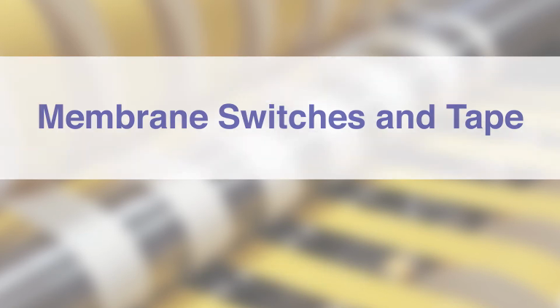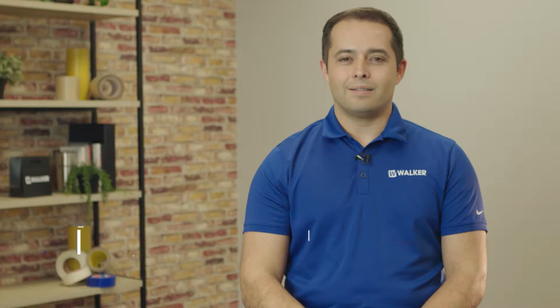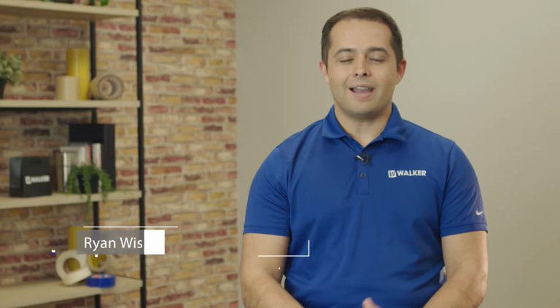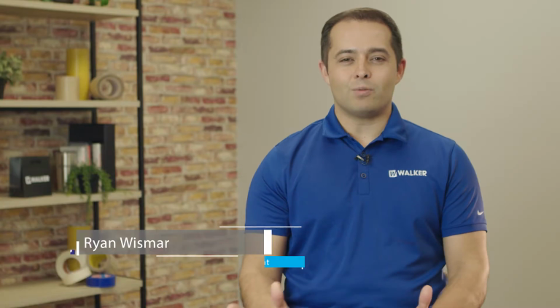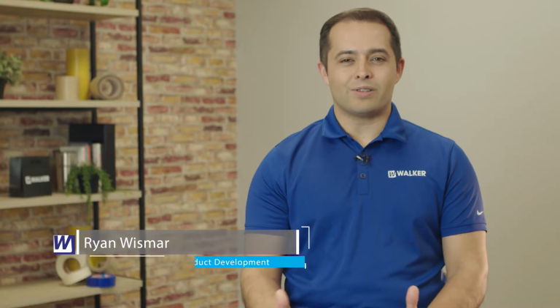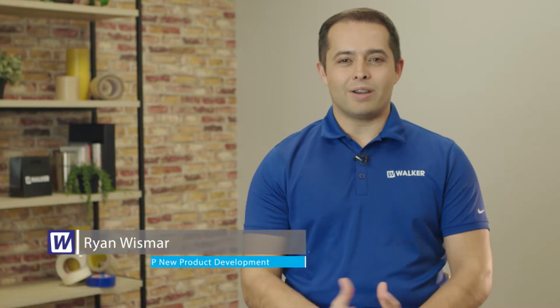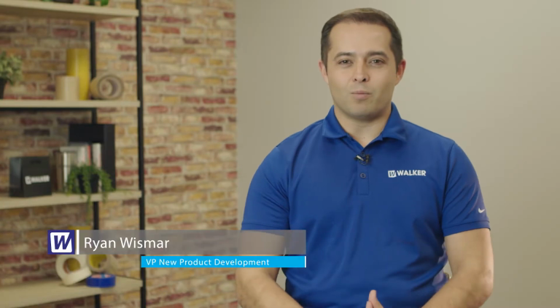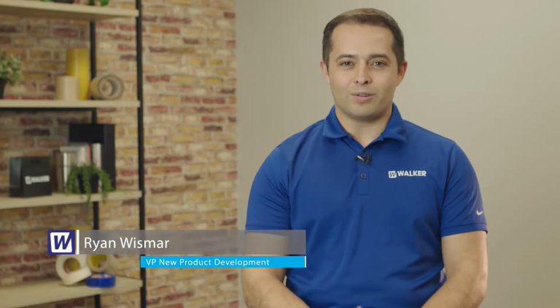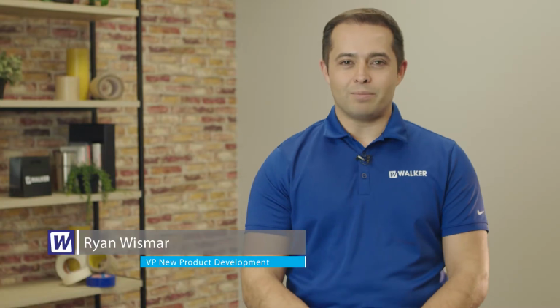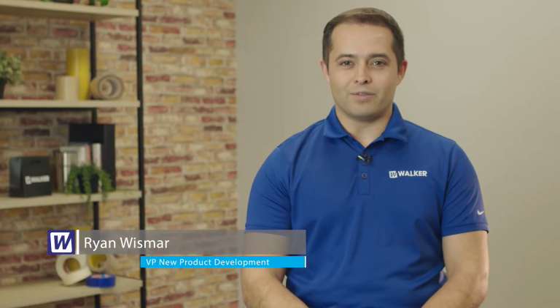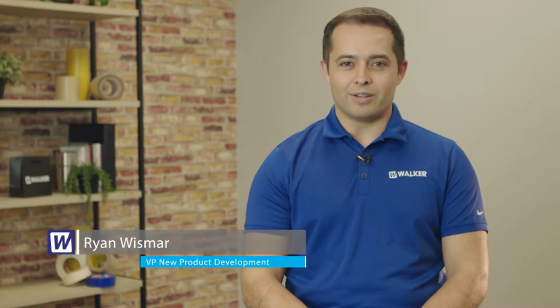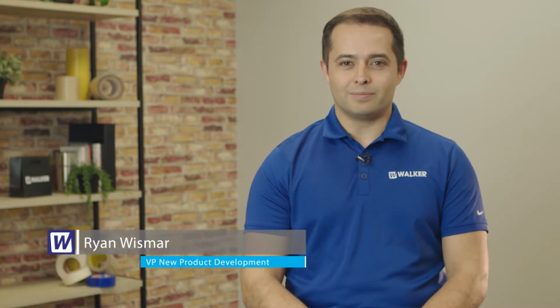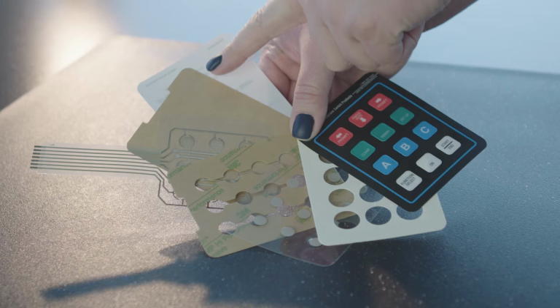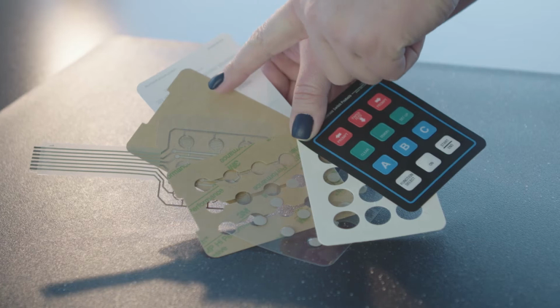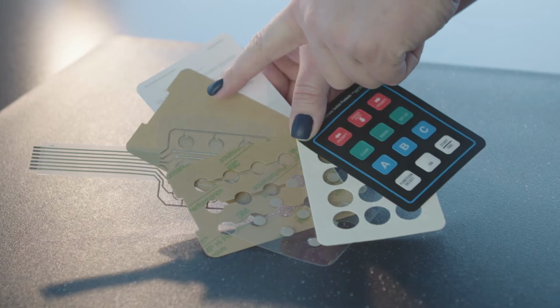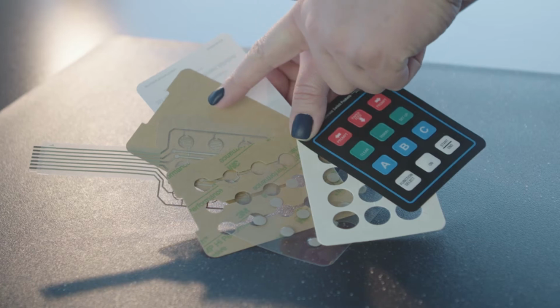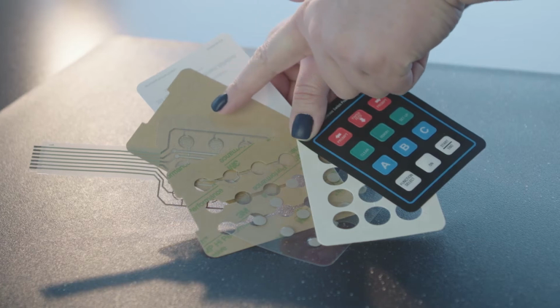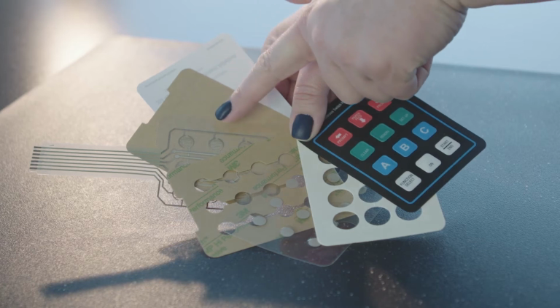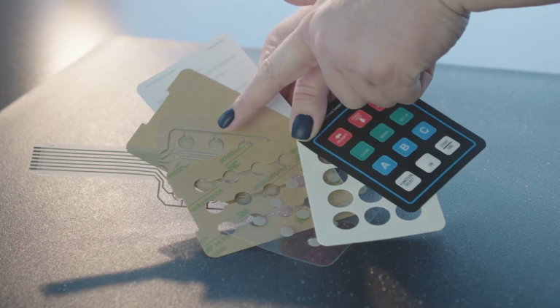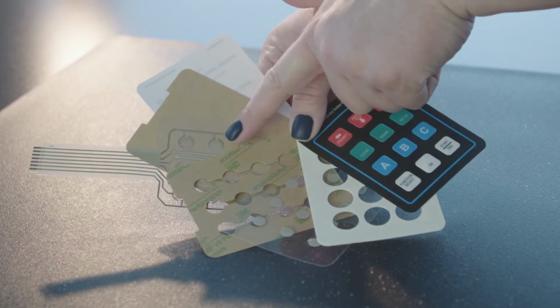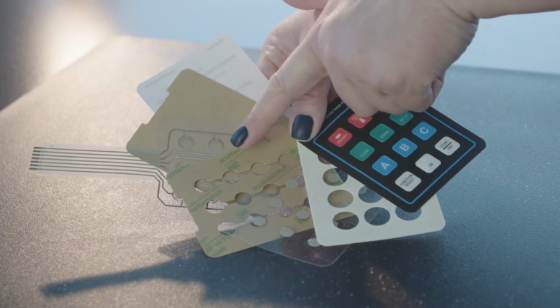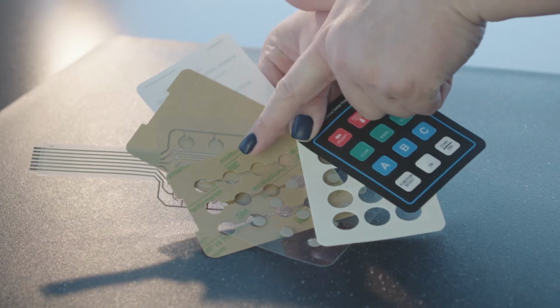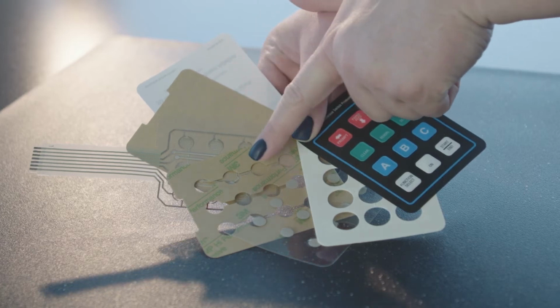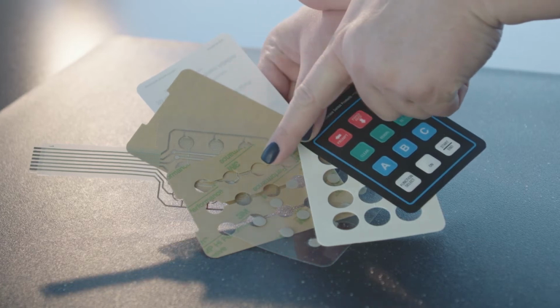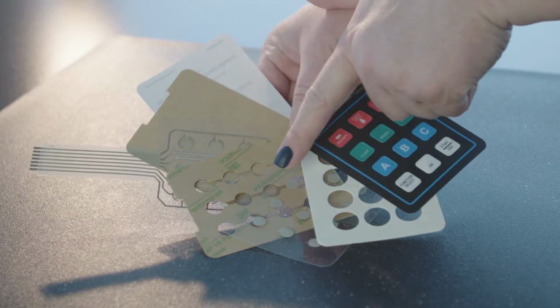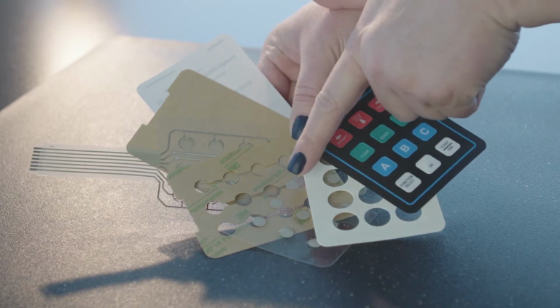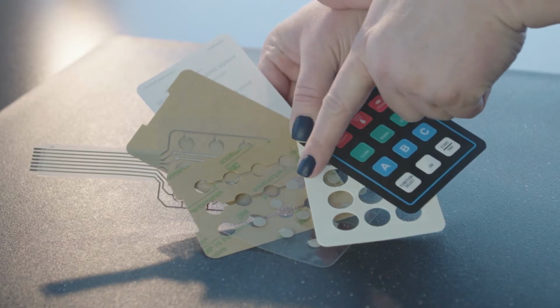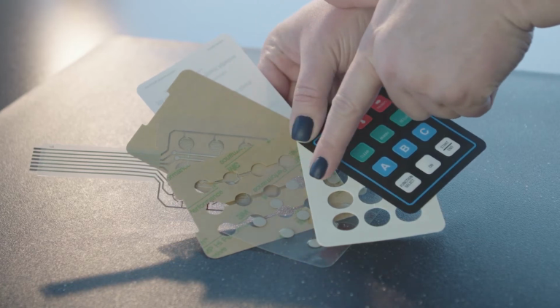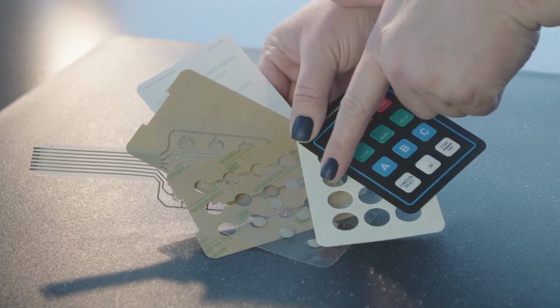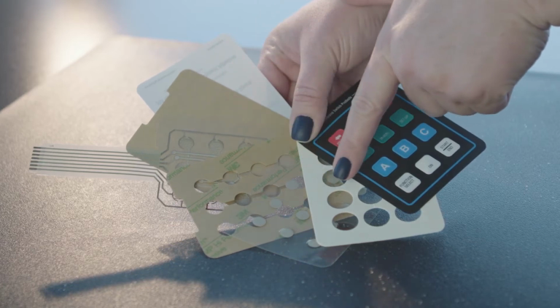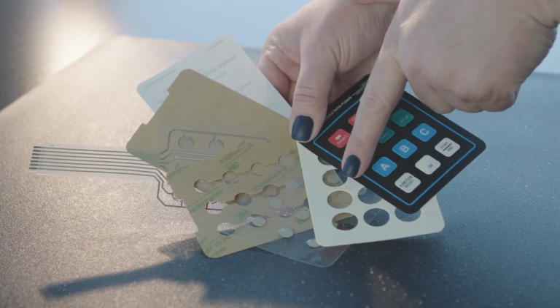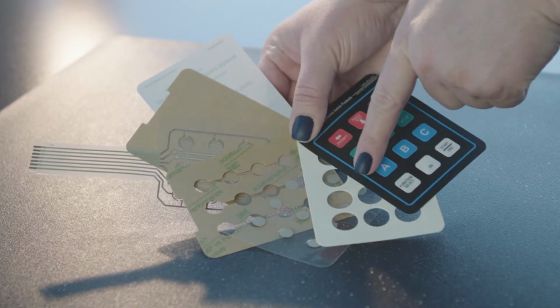Hi everyone, it's Ryan from Walker Tape Converting. Today we'd like to show what our custom tape capabilities do for your membrane switch applications.